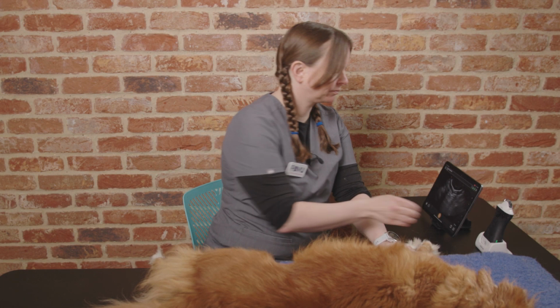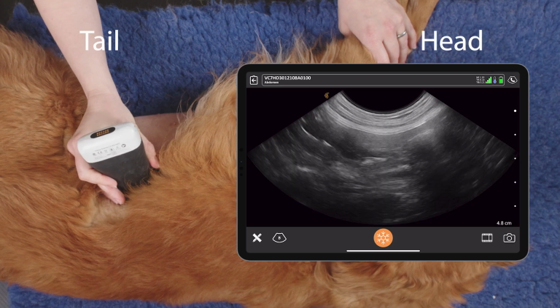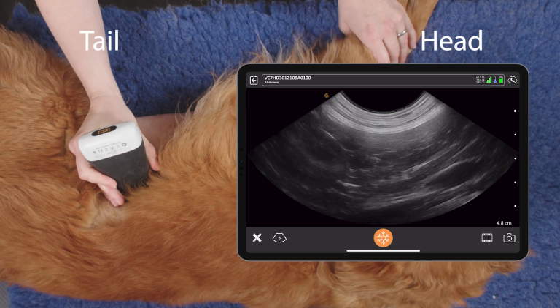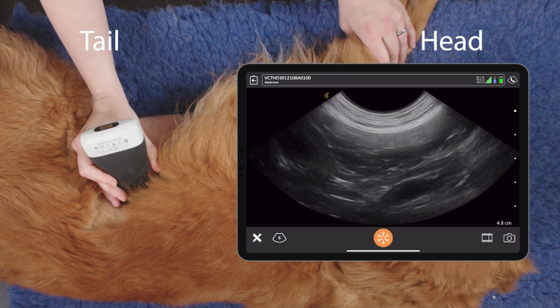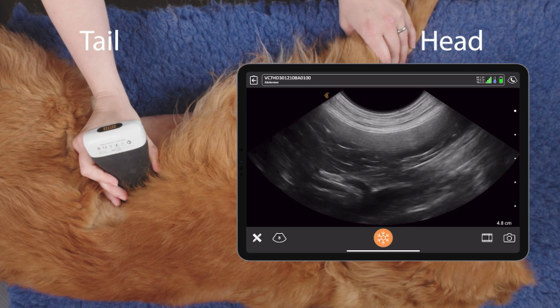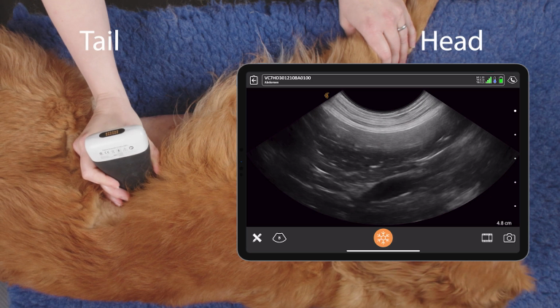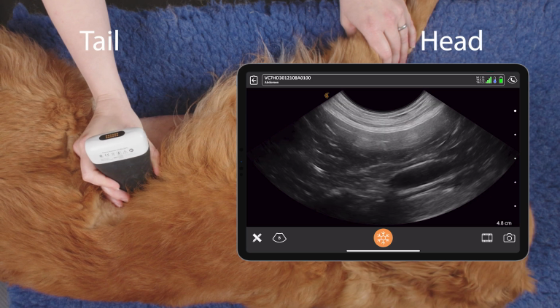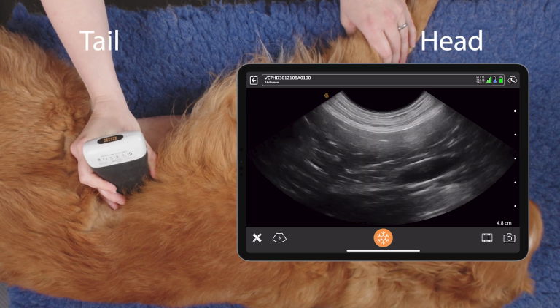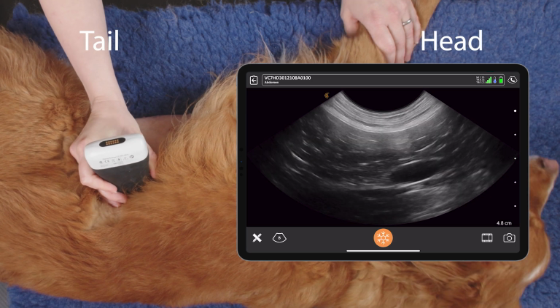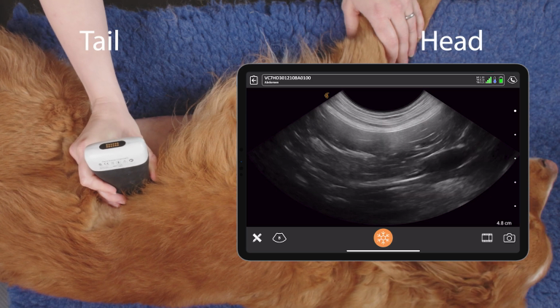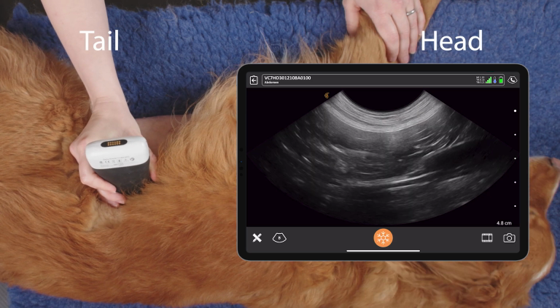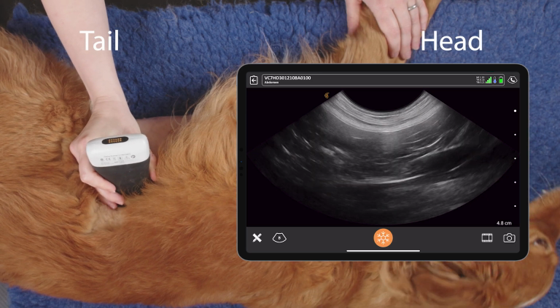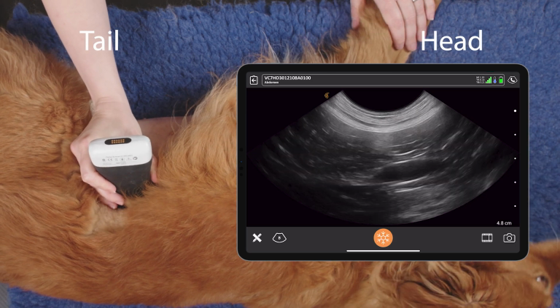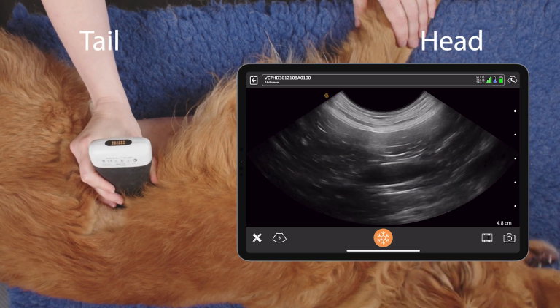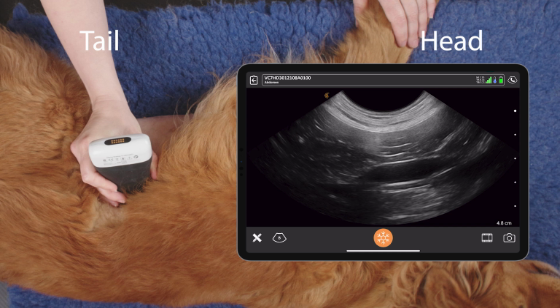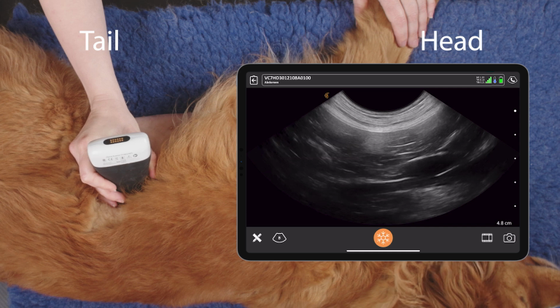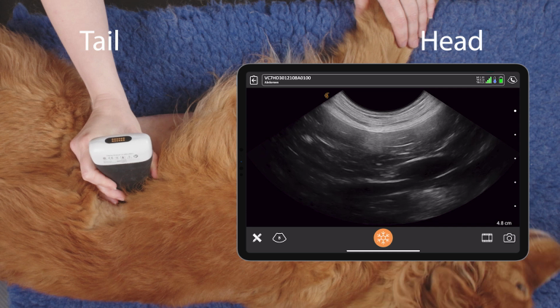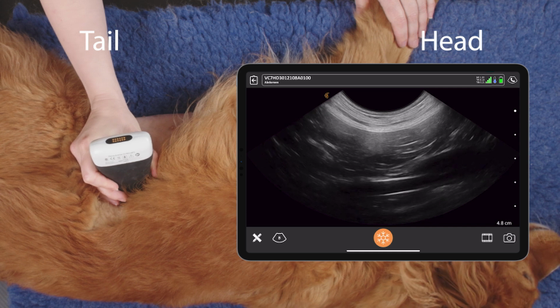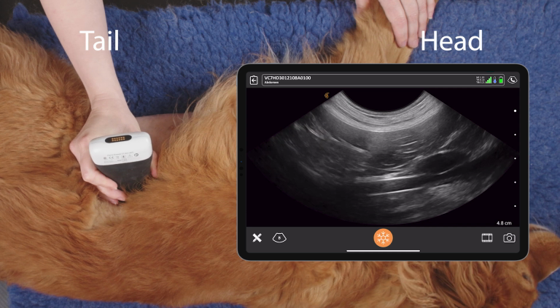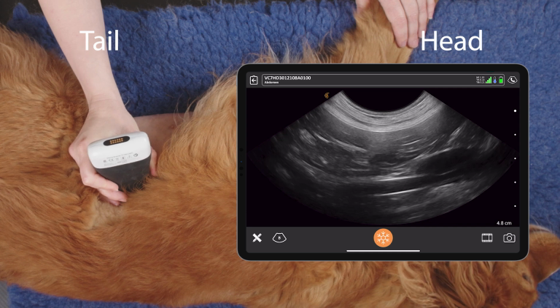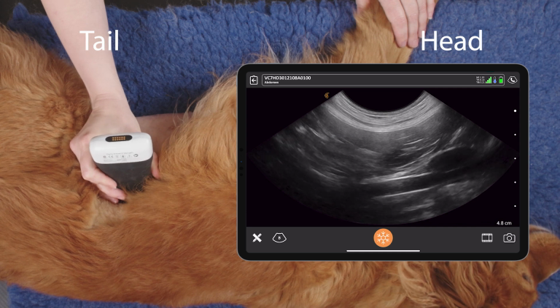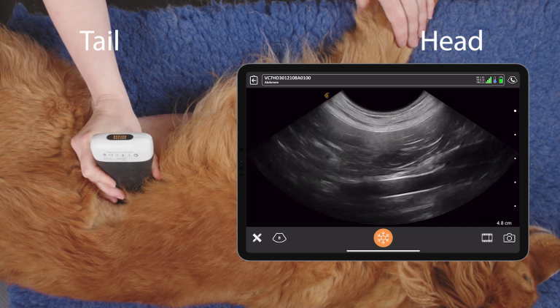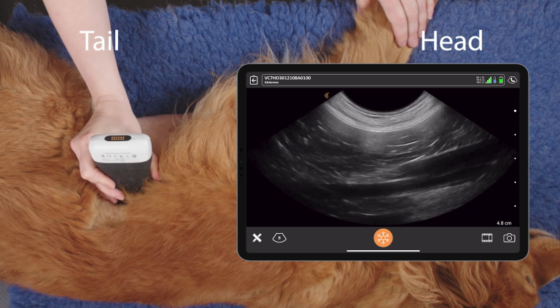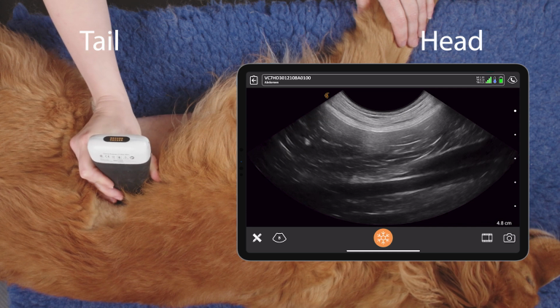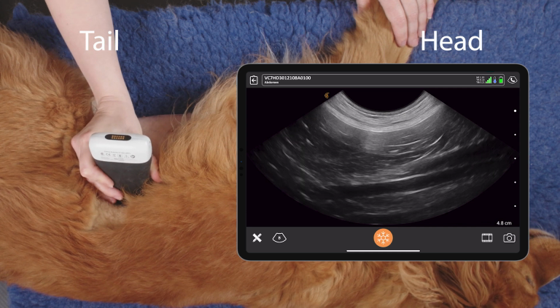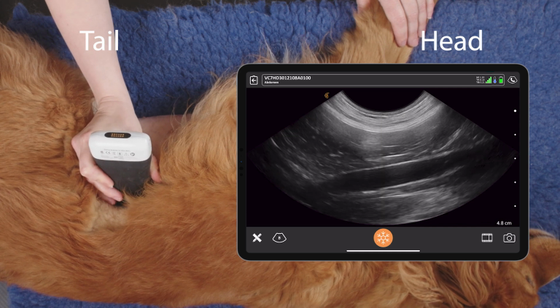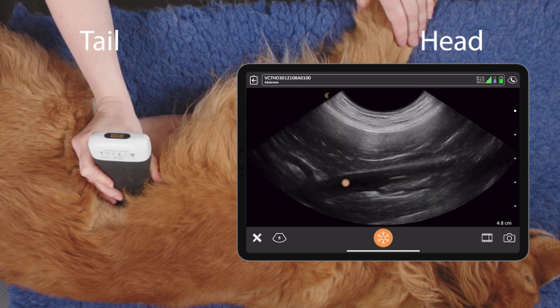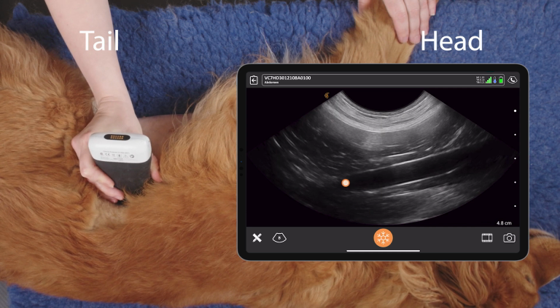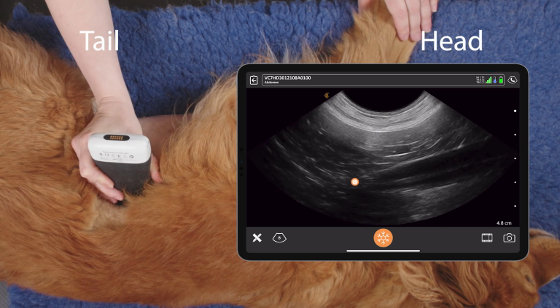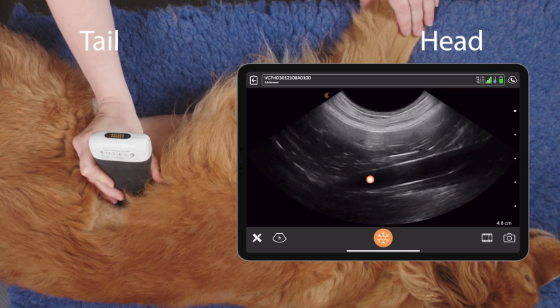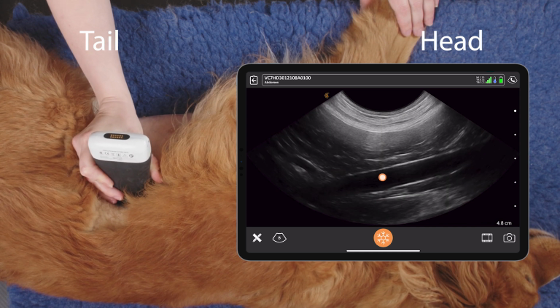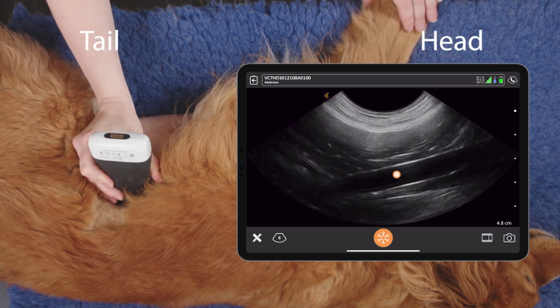We place the probe up by the aorta and we want to get a nice longitudinal view of the aorta.